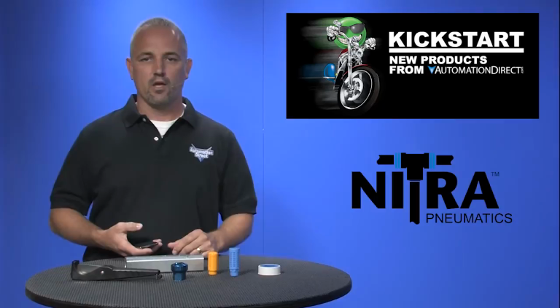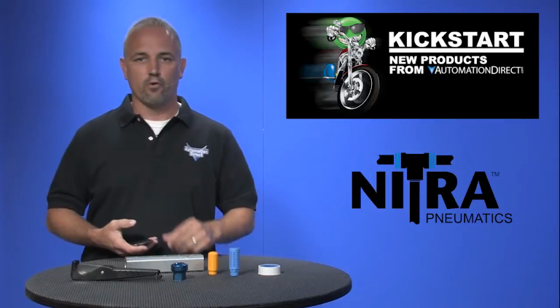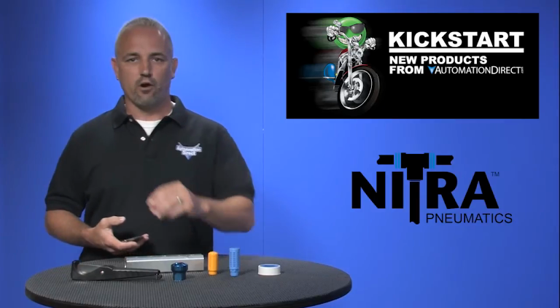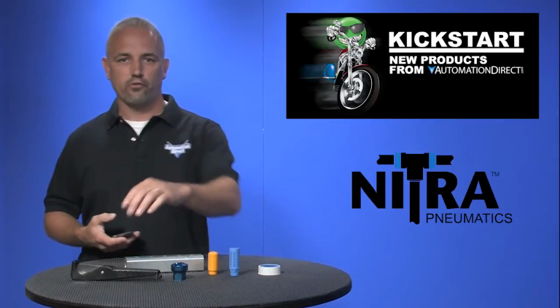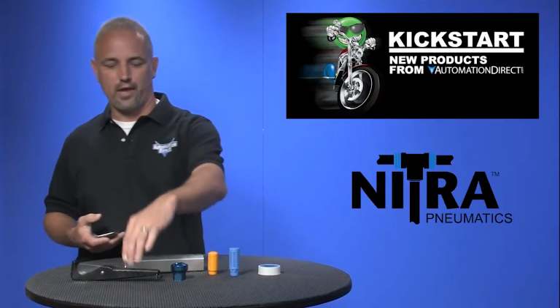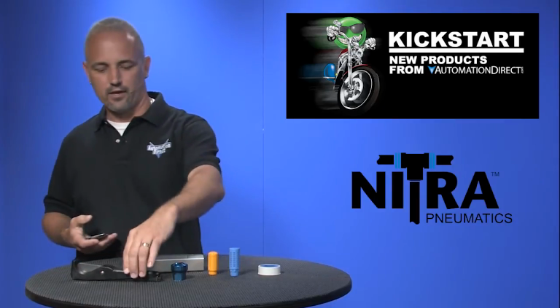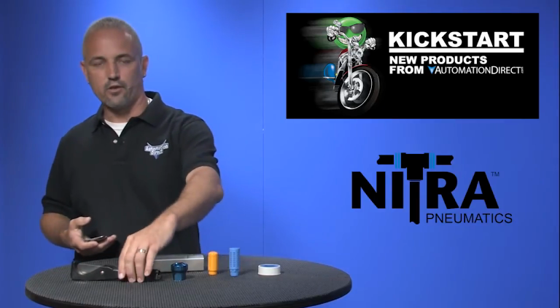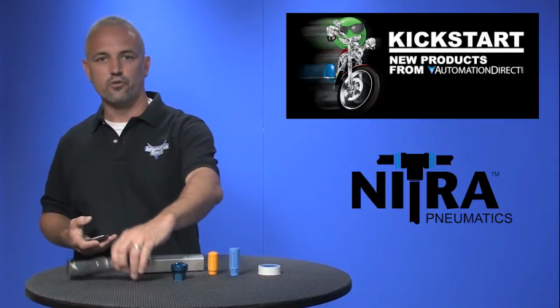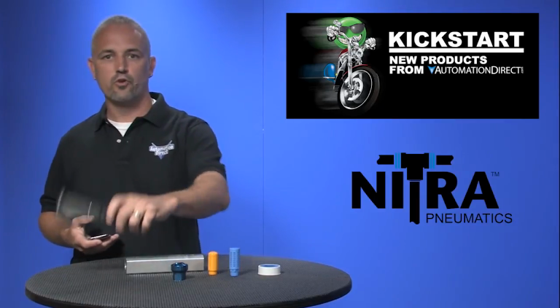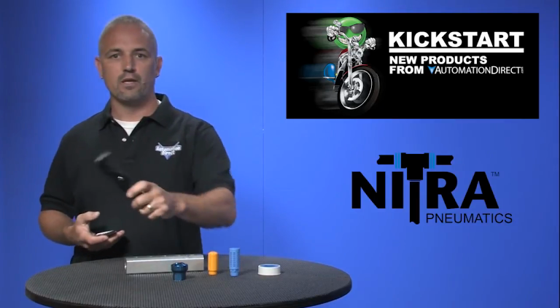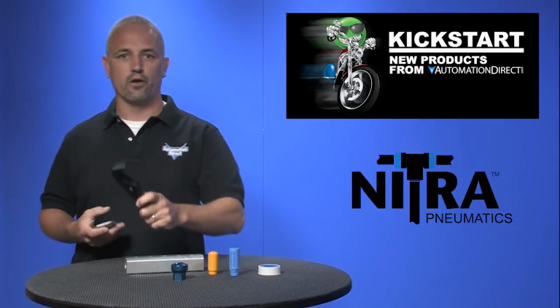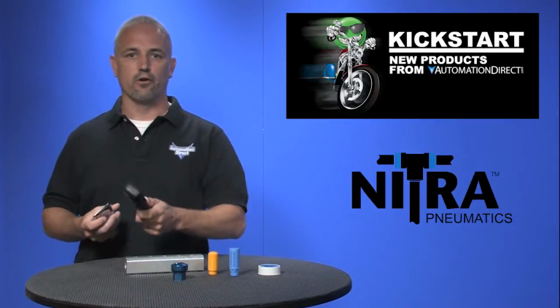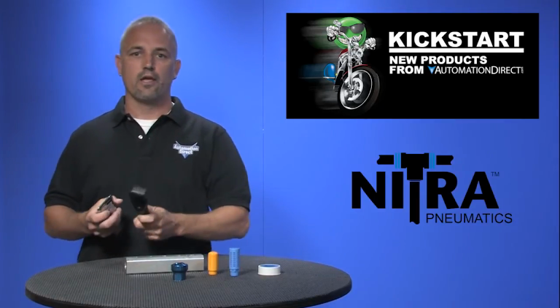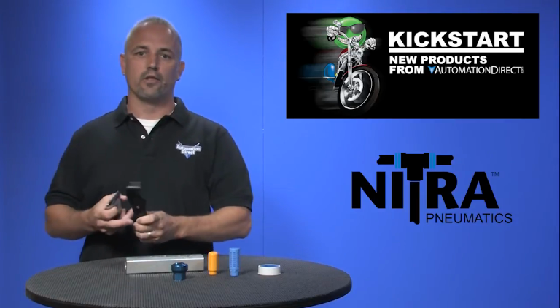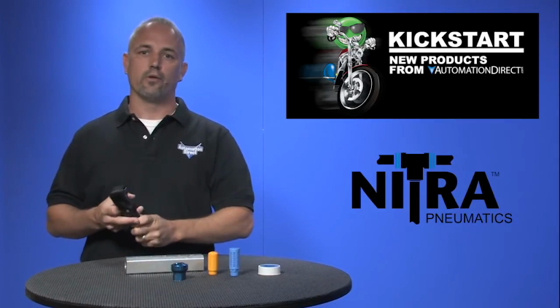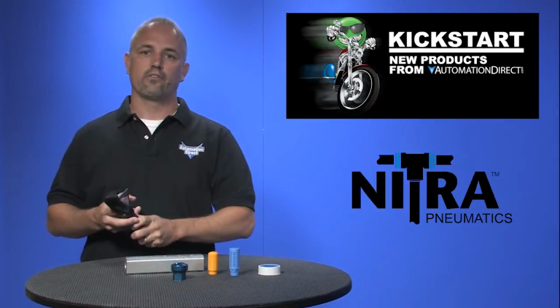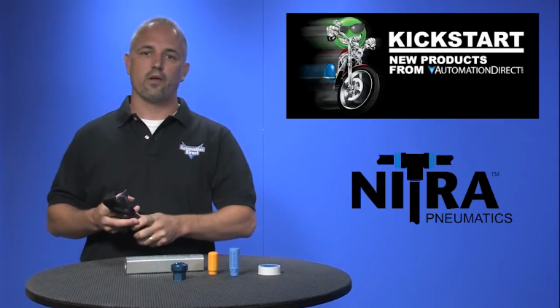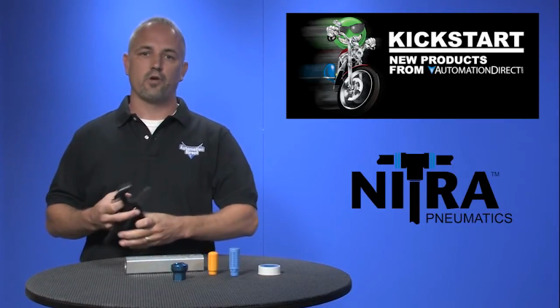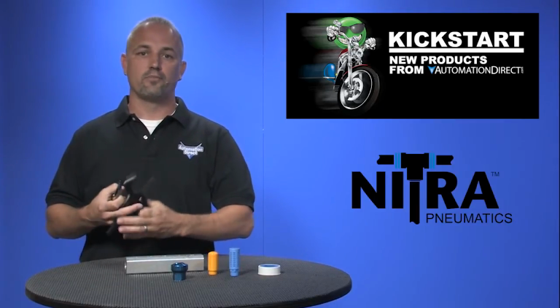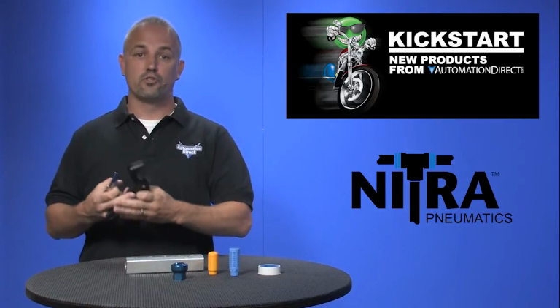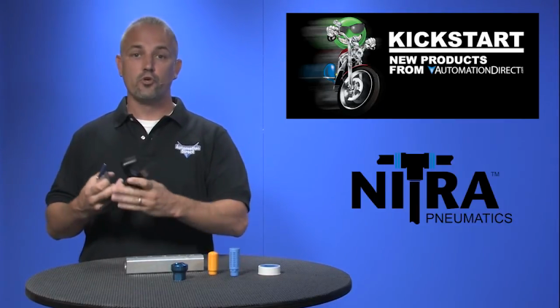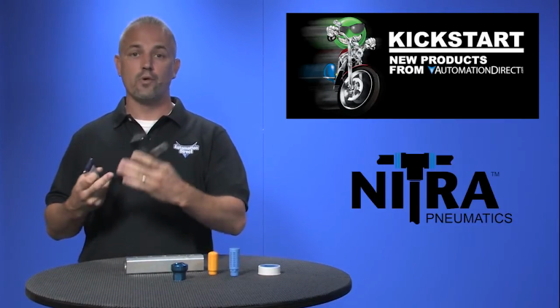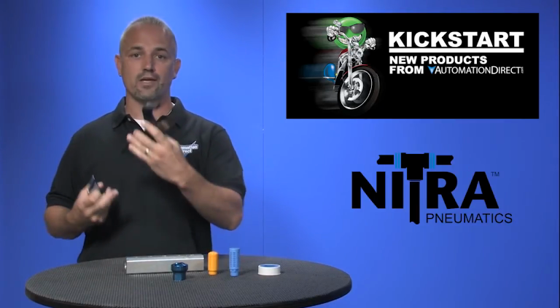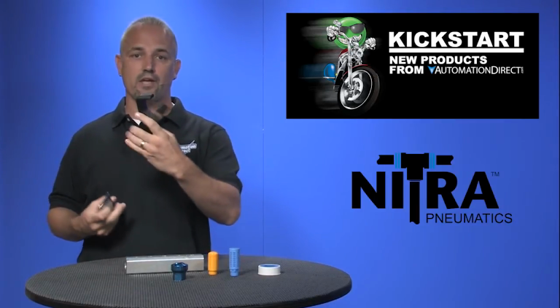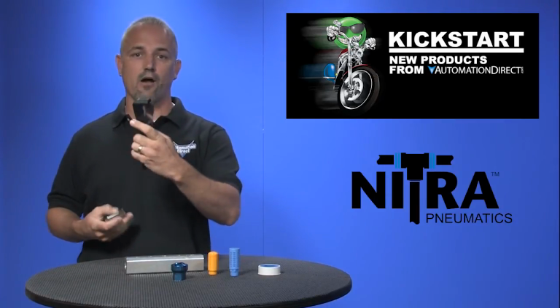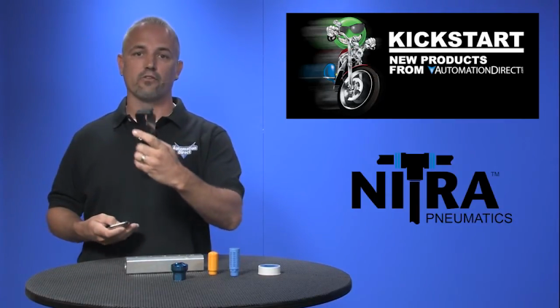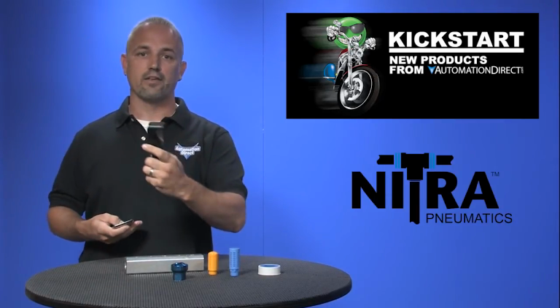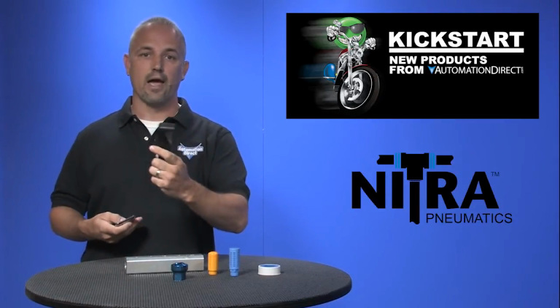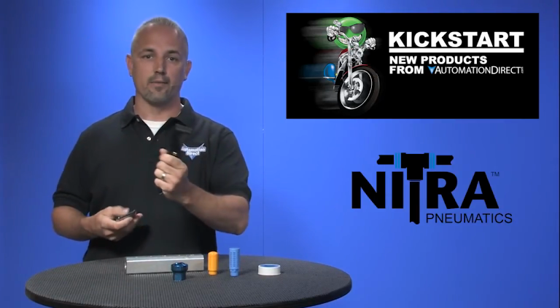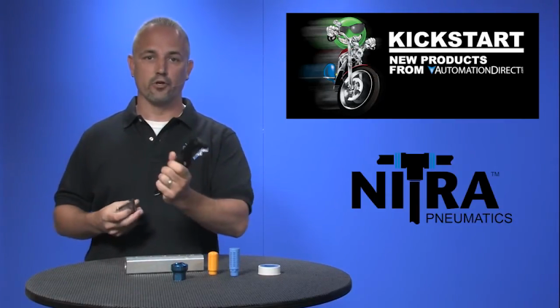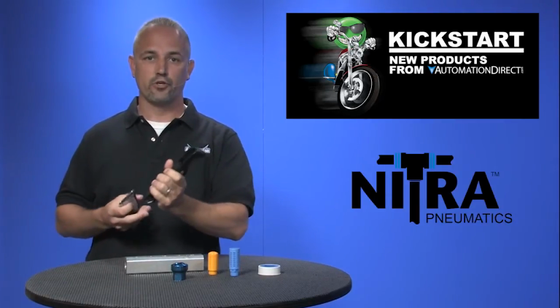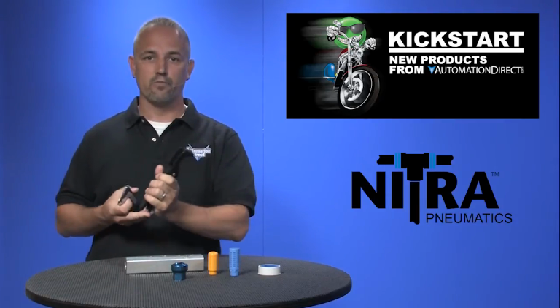We've also added a new tubing cutter that will accept up to 2 inch outside diameter tubing.